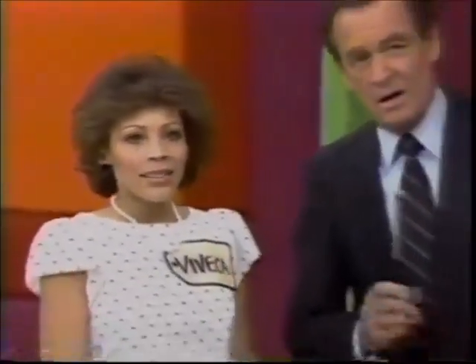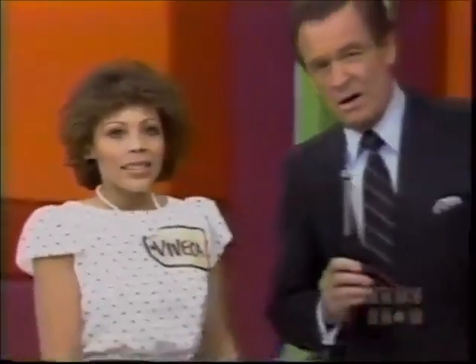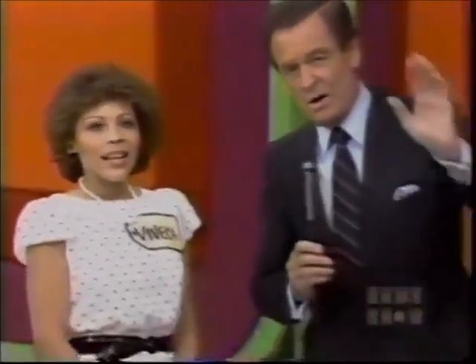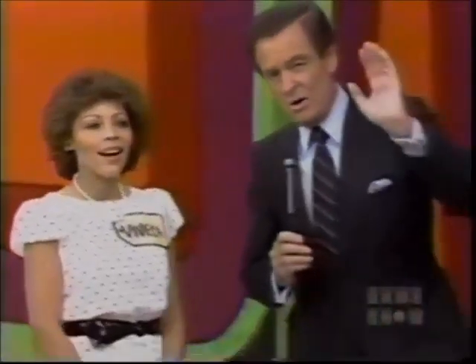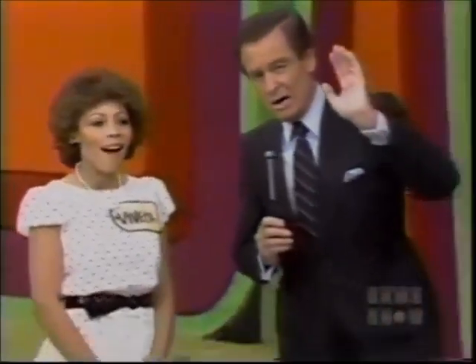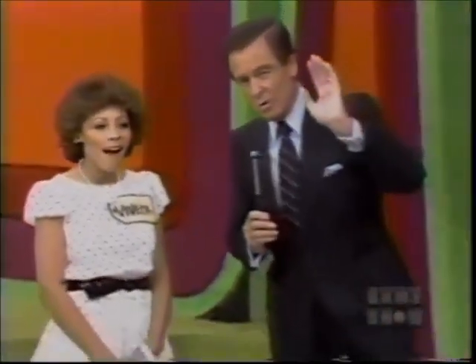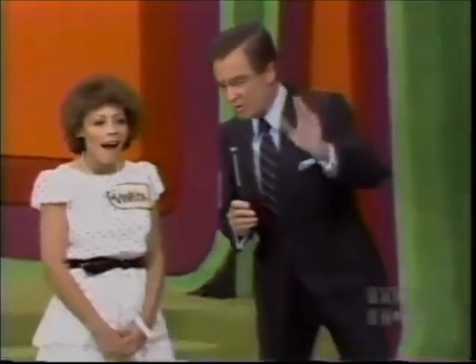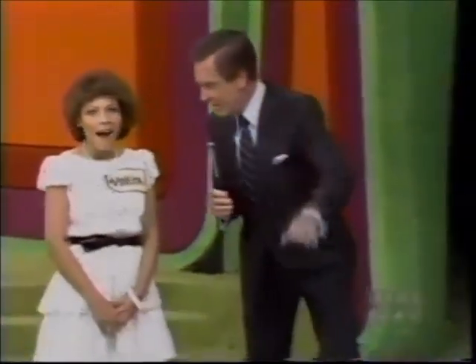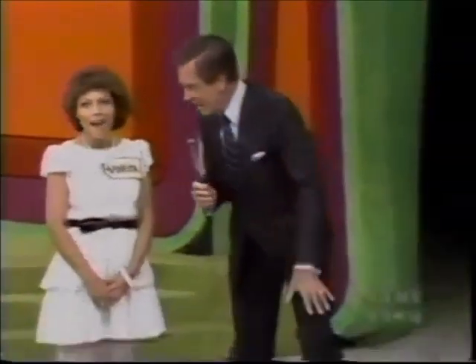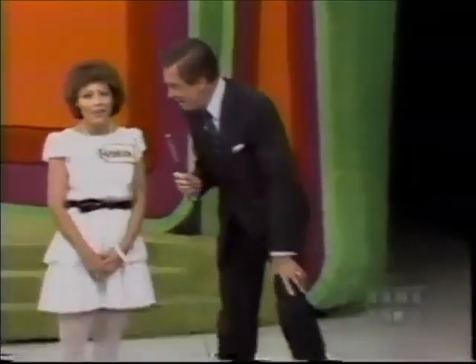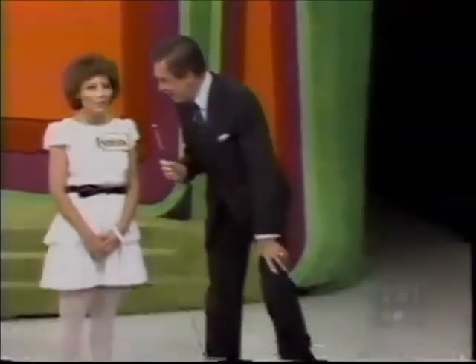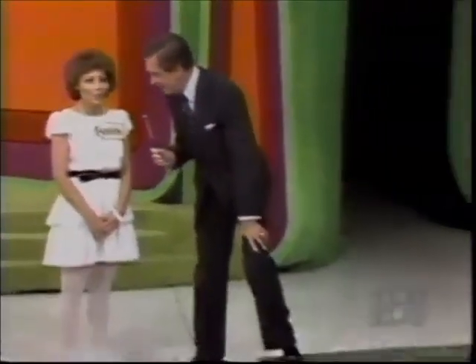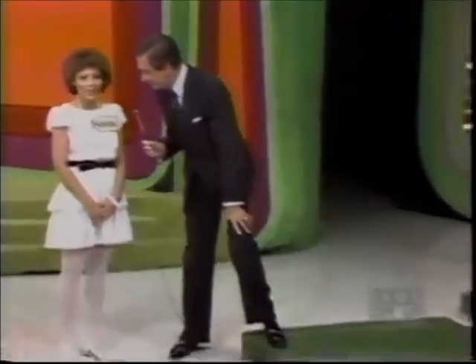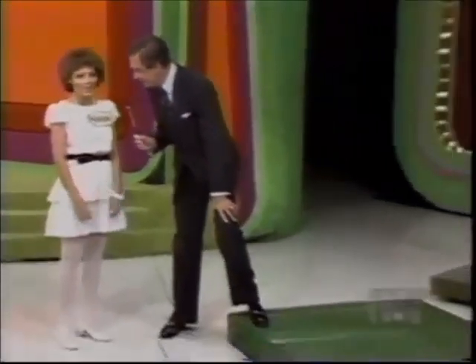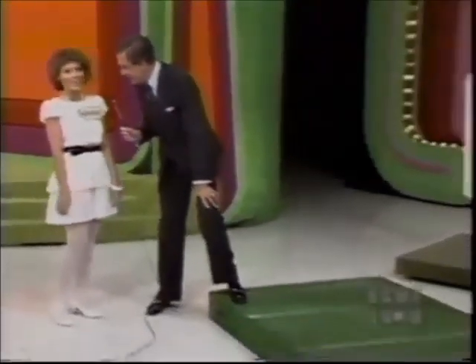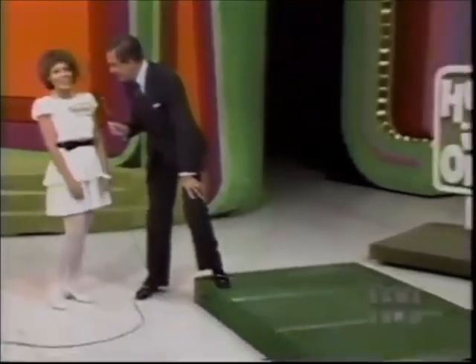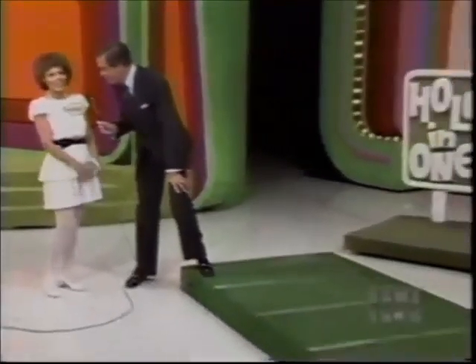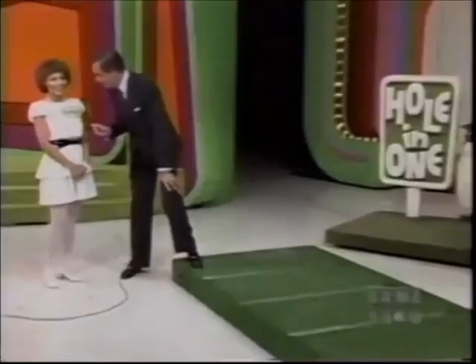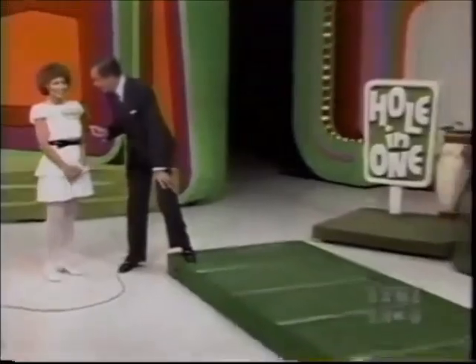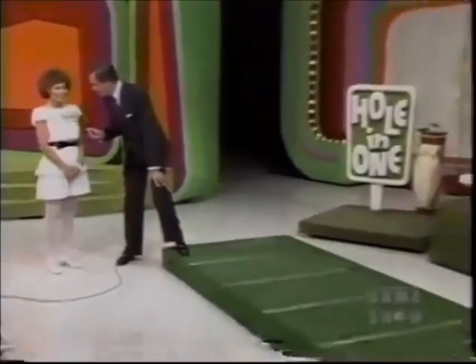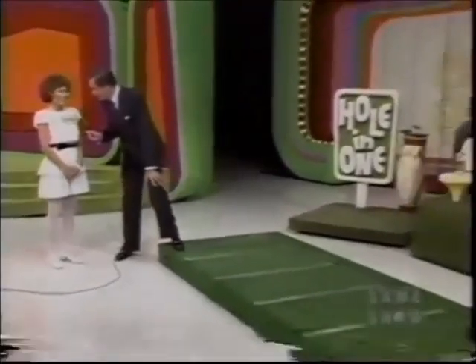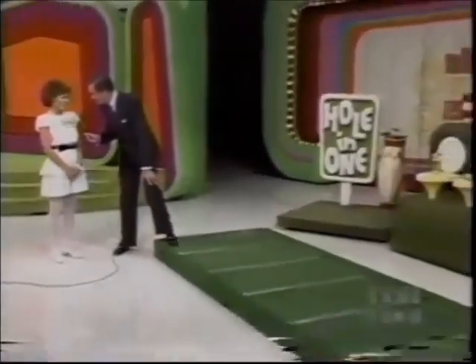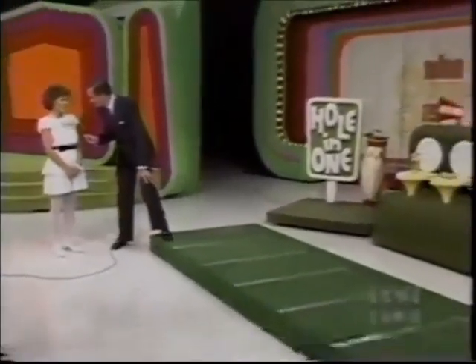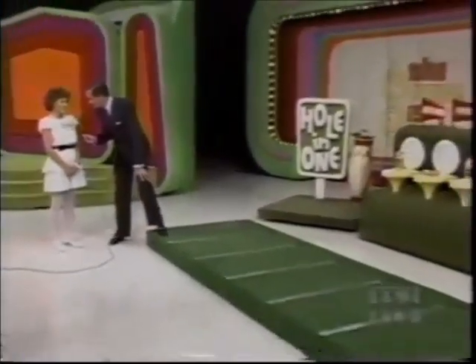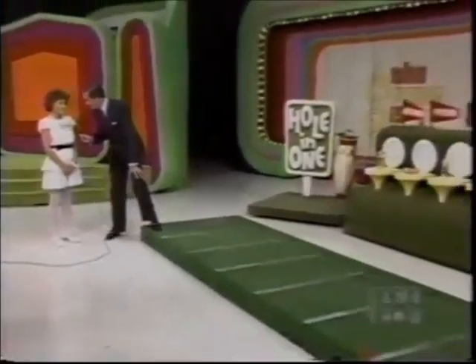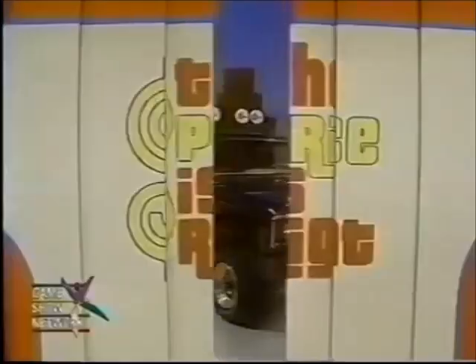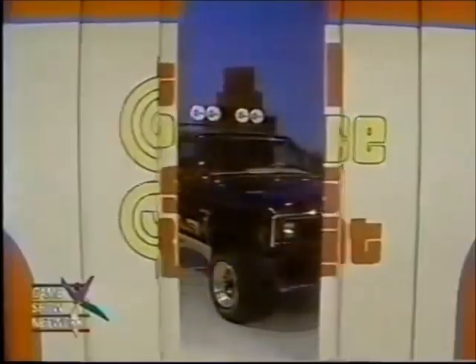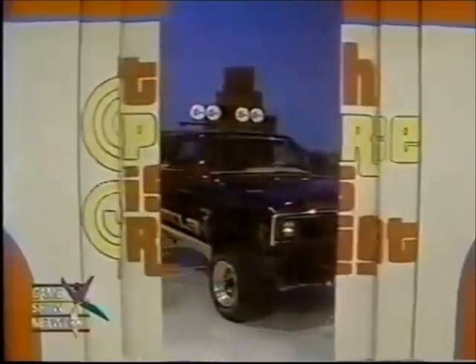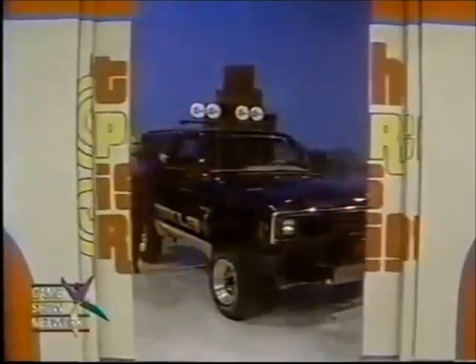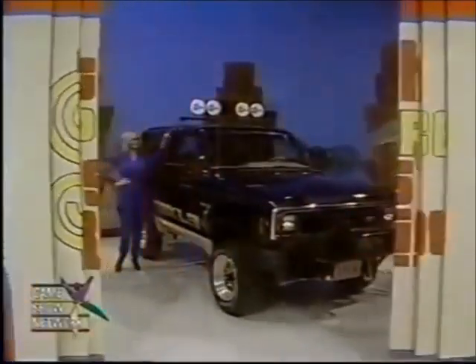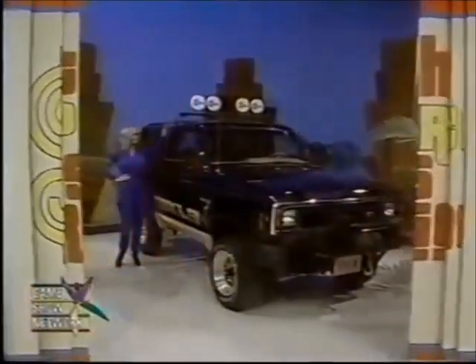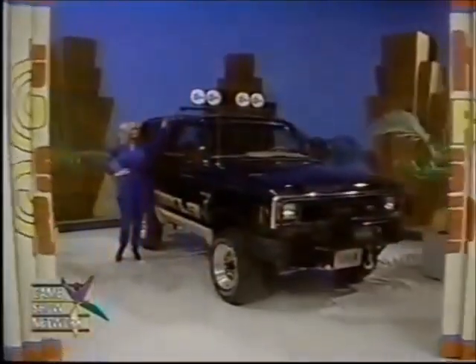I want you to have that, and you want to have it, don't you? Yes. A new car!